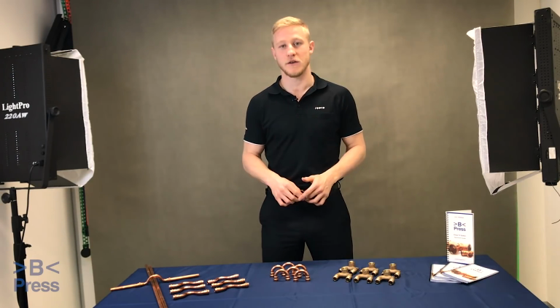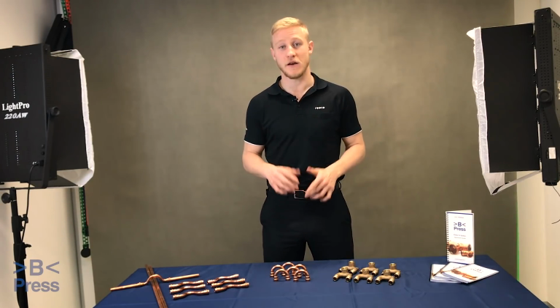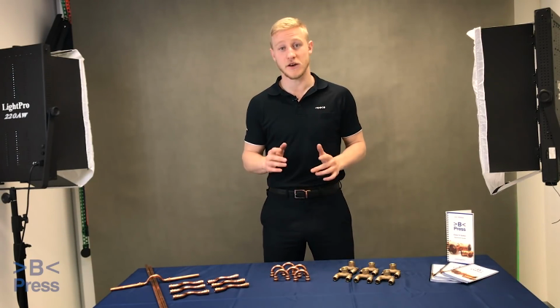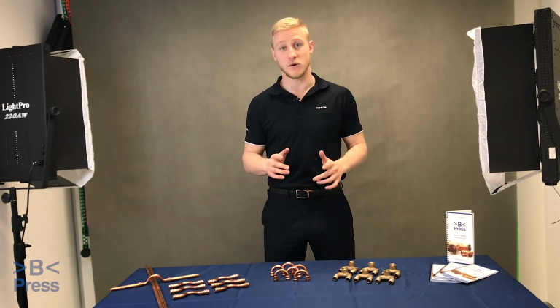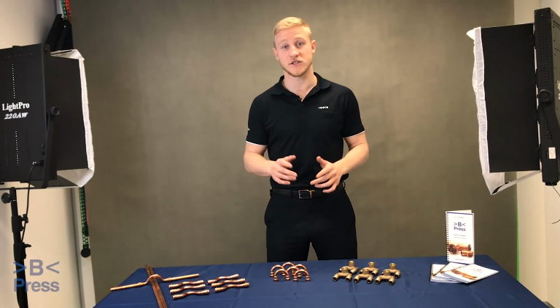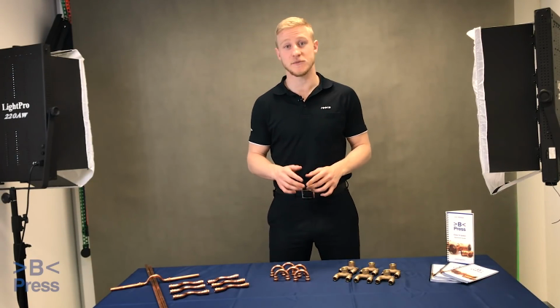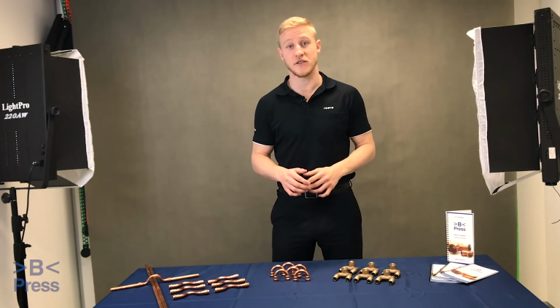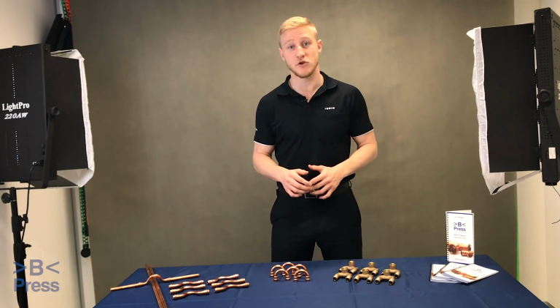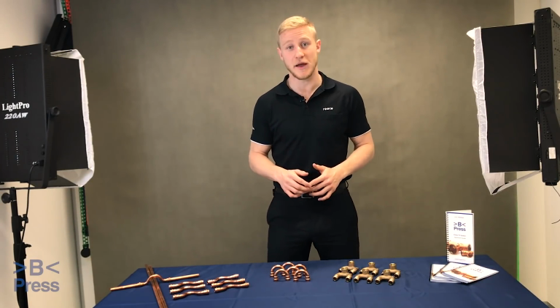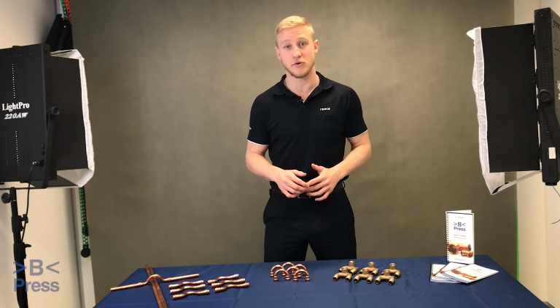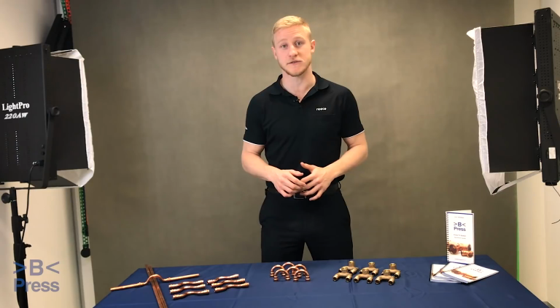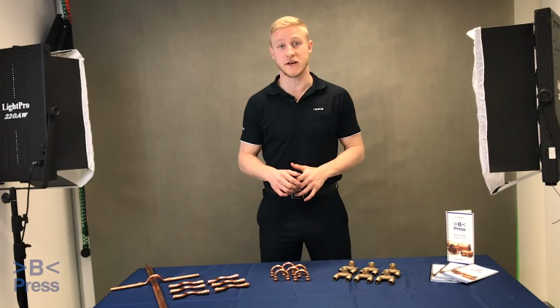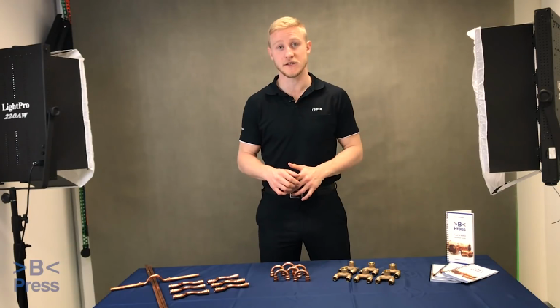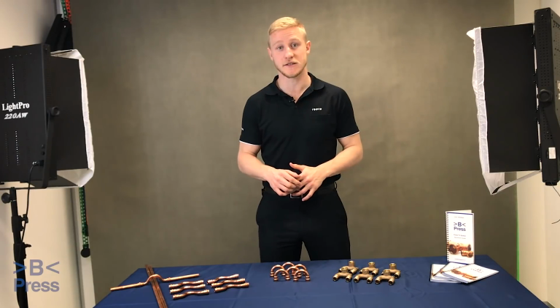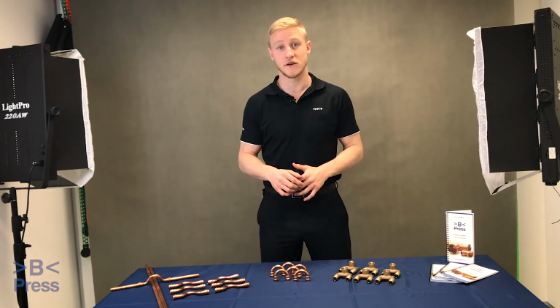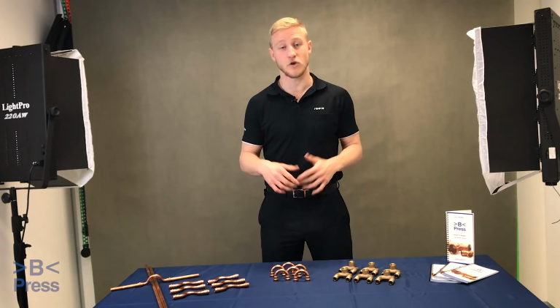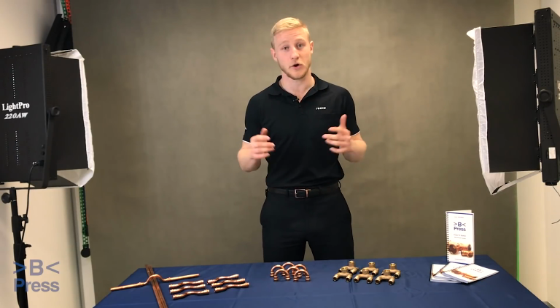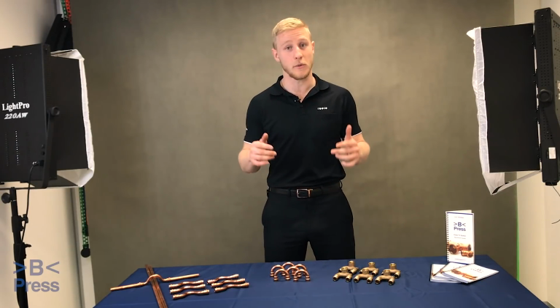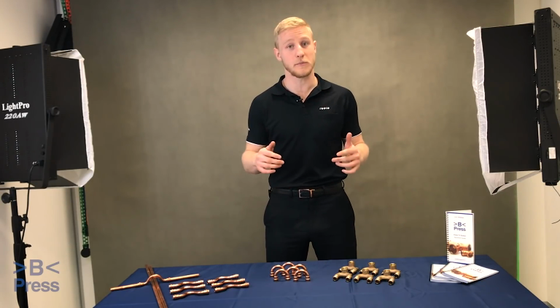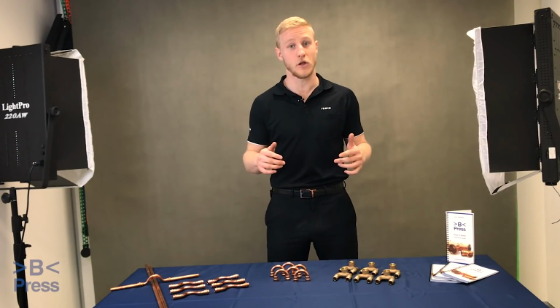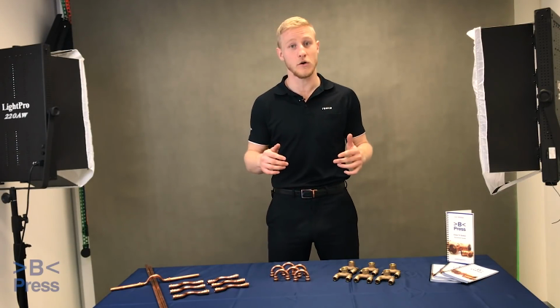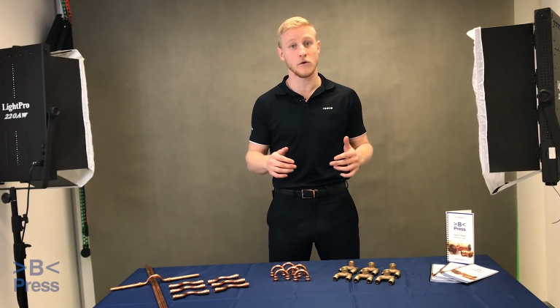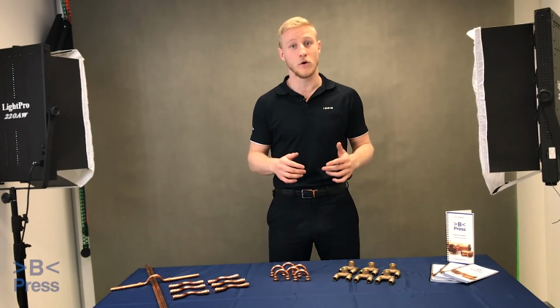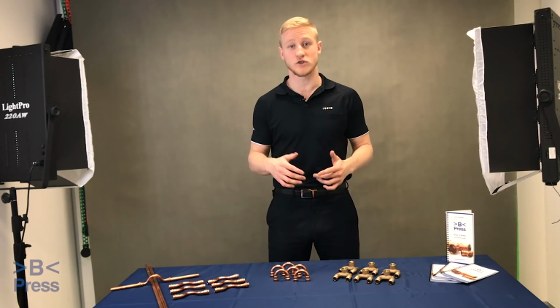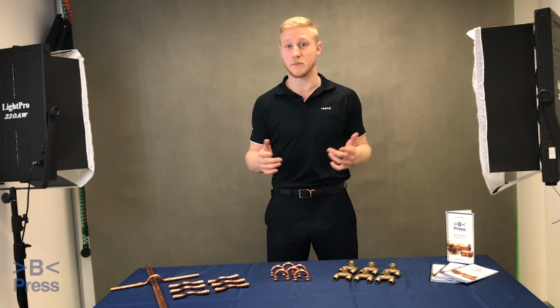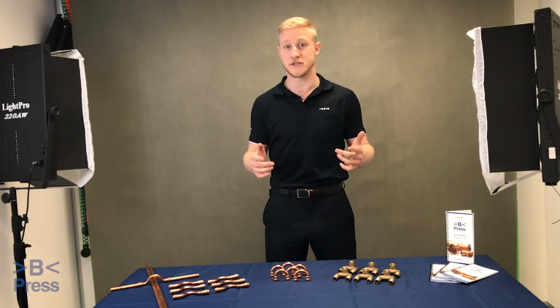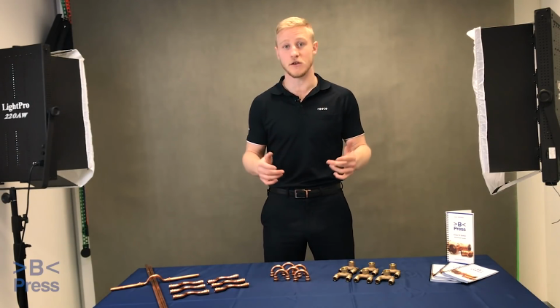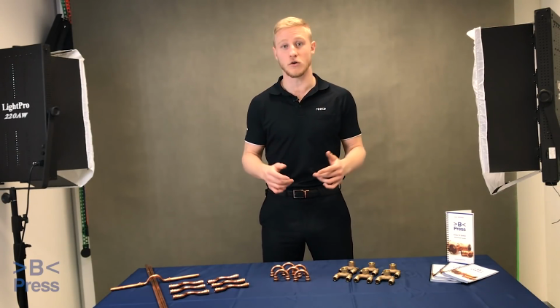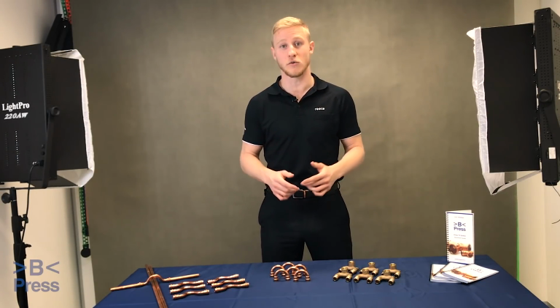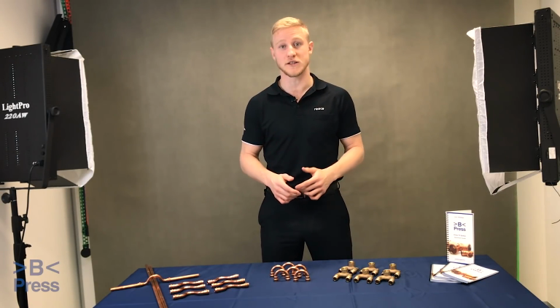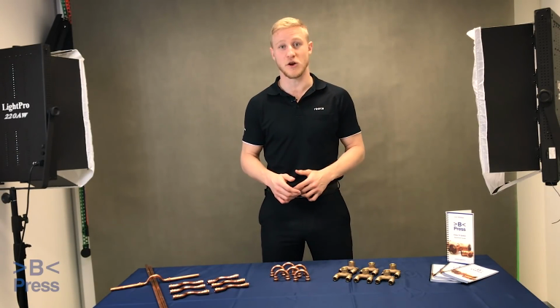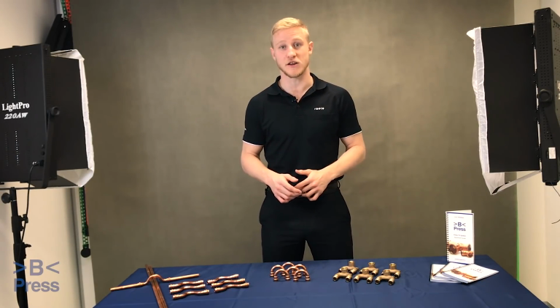If you have any questions about the new B-Press fittings, drop a comment below or jump into your local Rees branch.